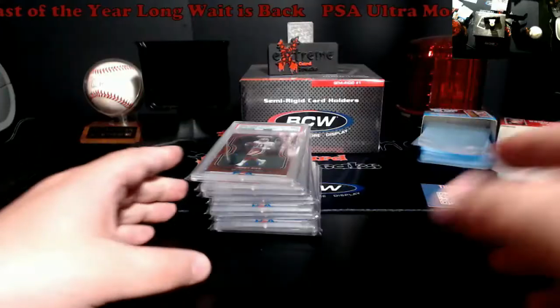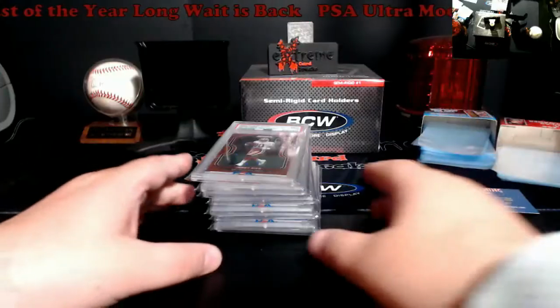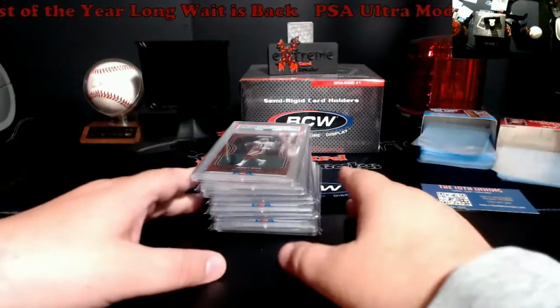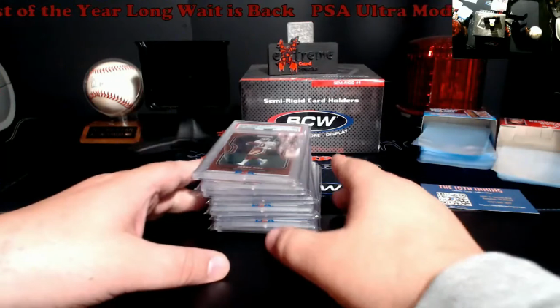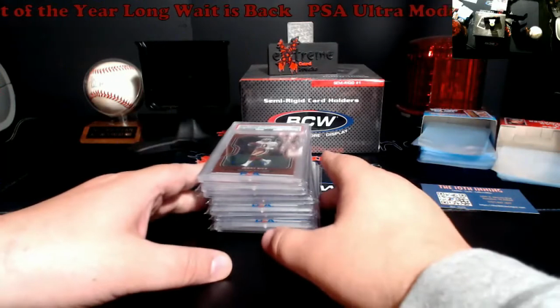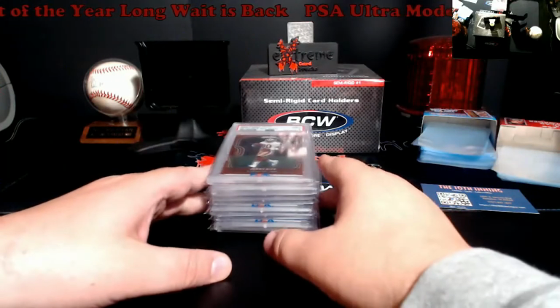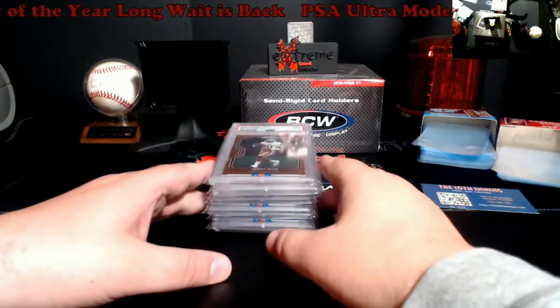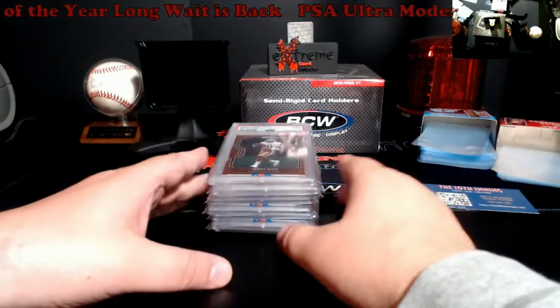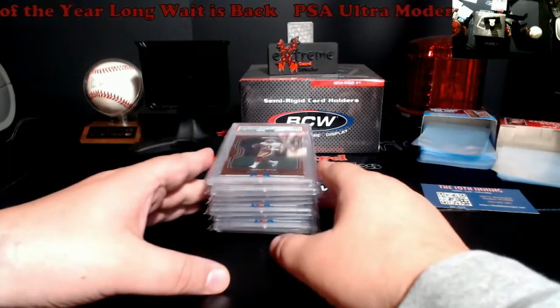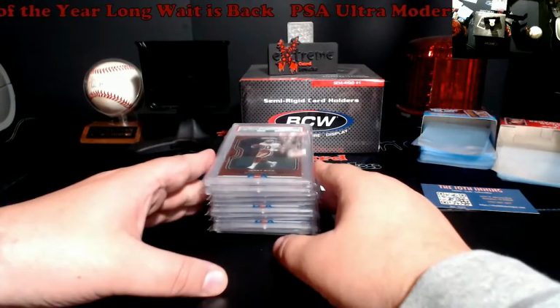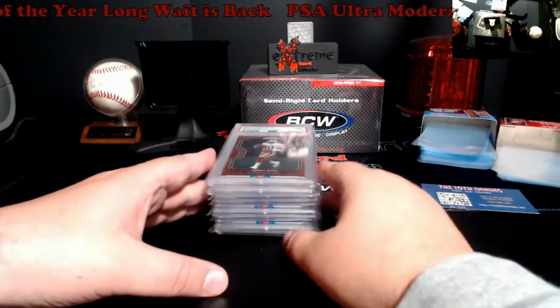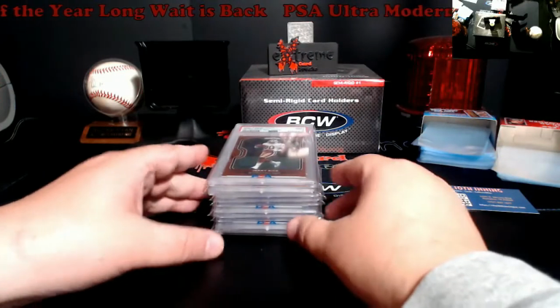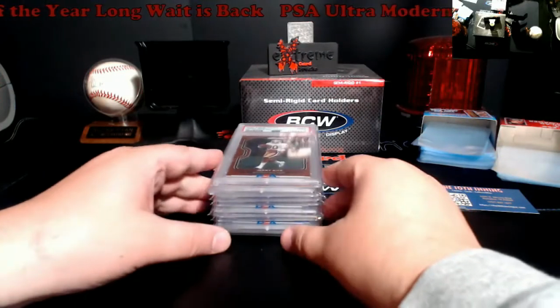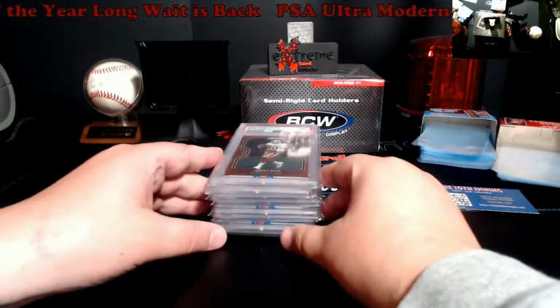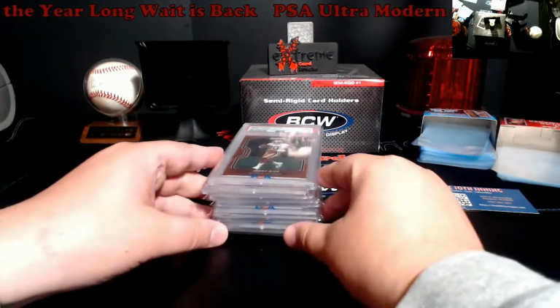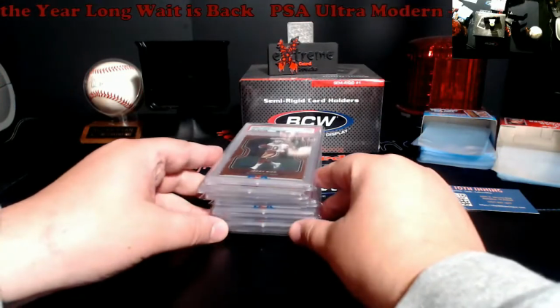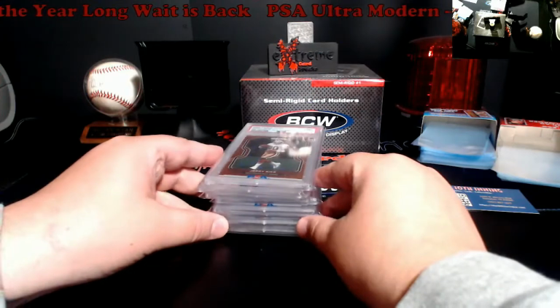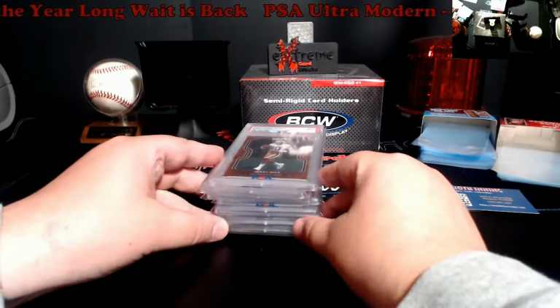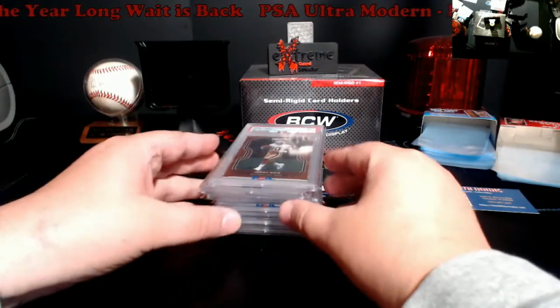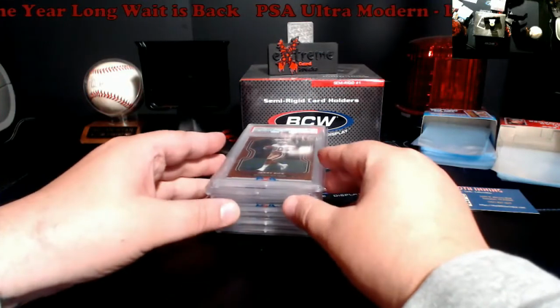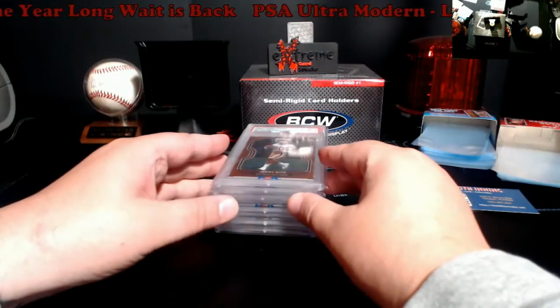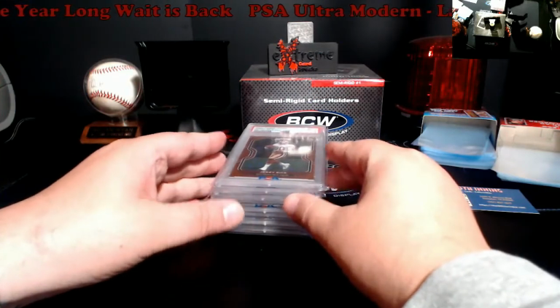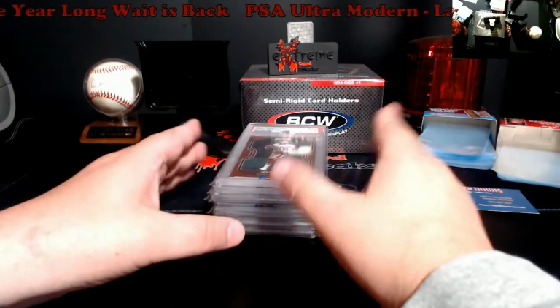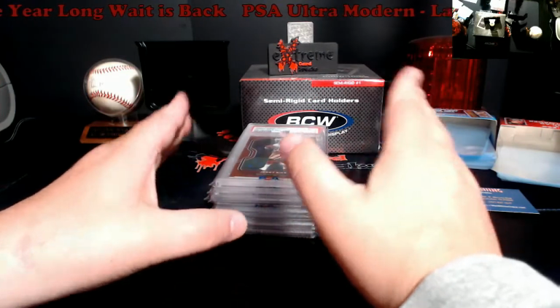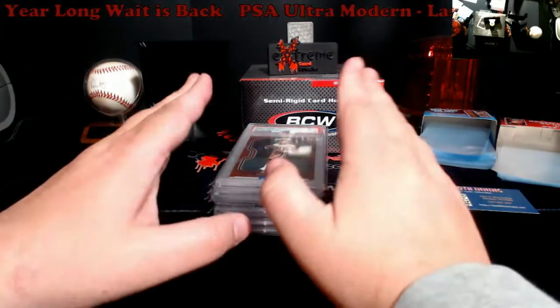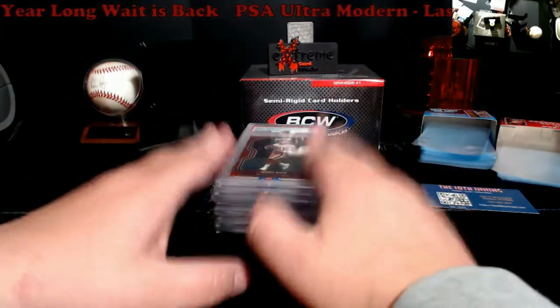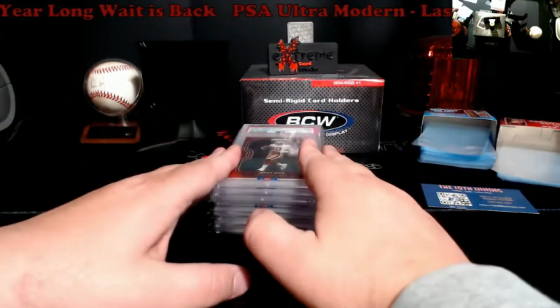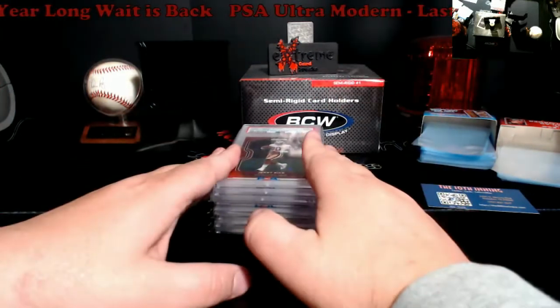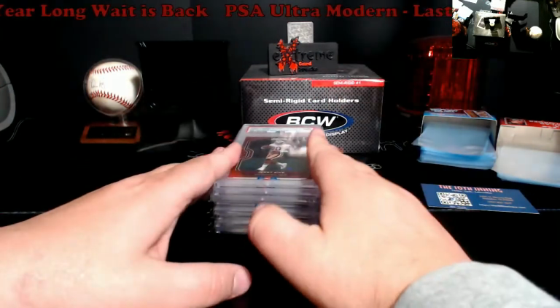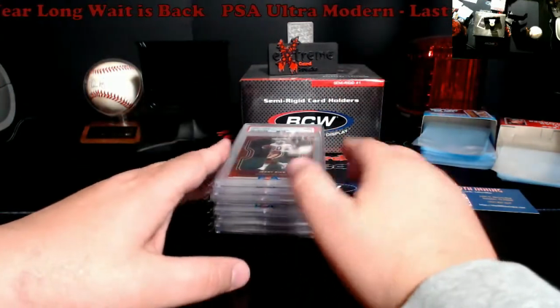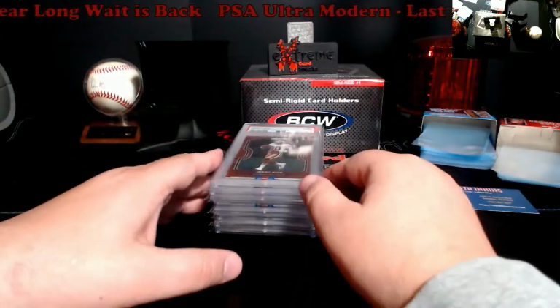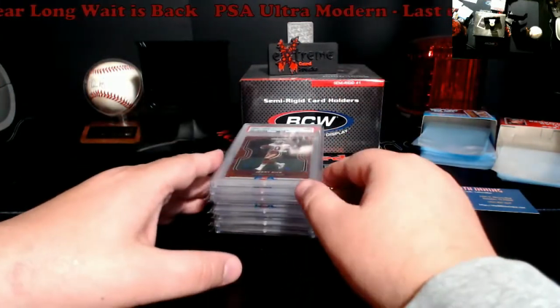Looks like they are trucking along with this stuff now, so we'll see how it all plays out. Let's go over some grades here.